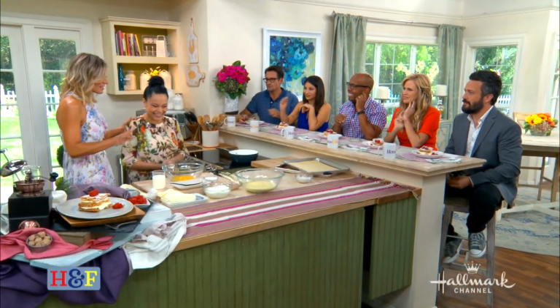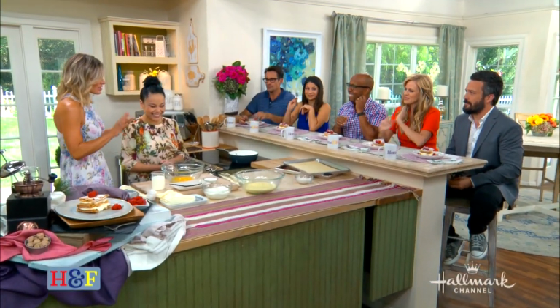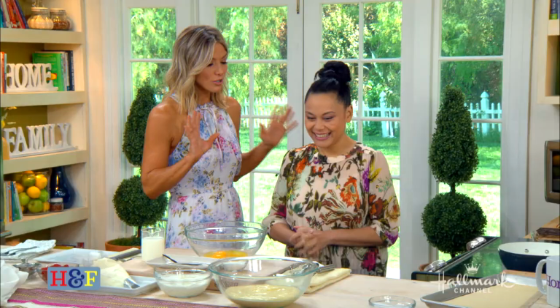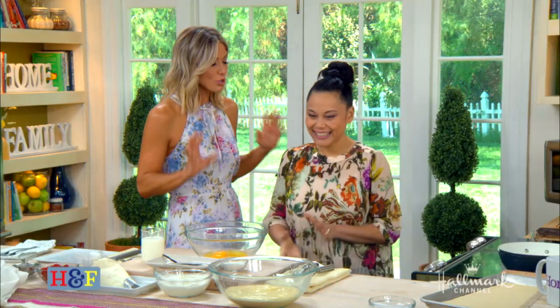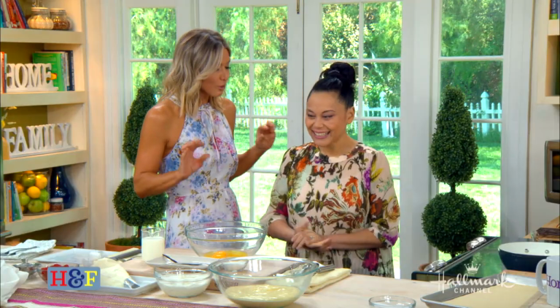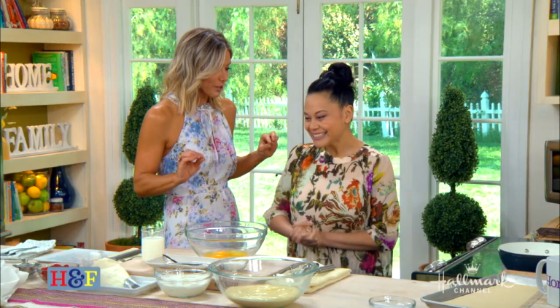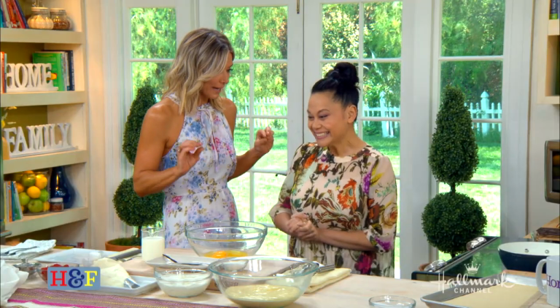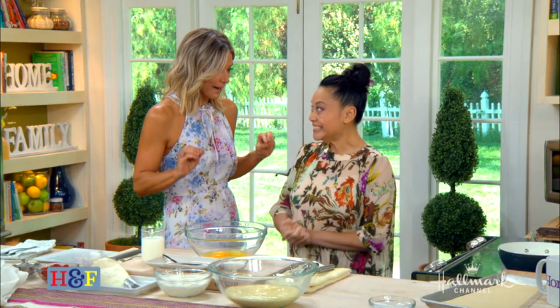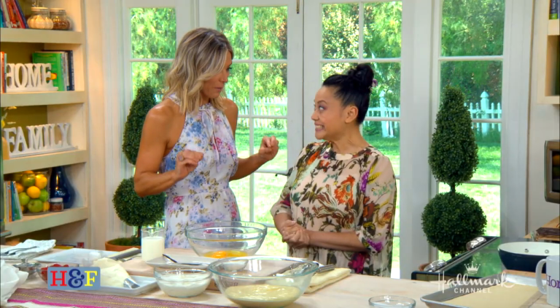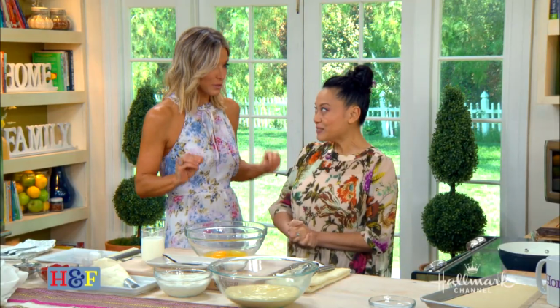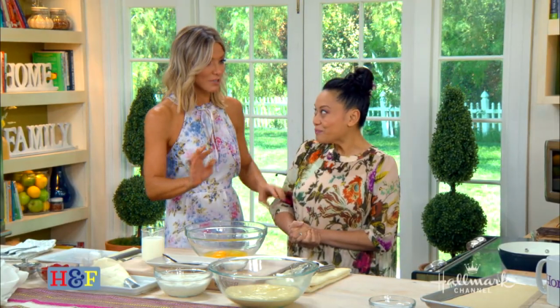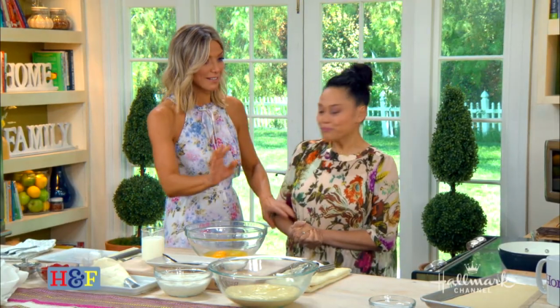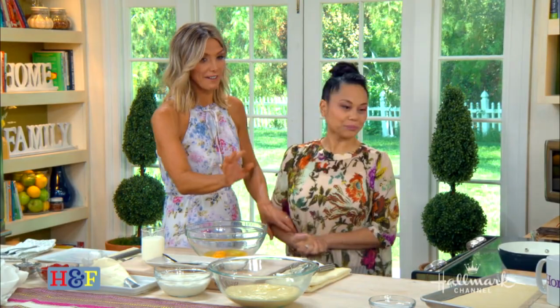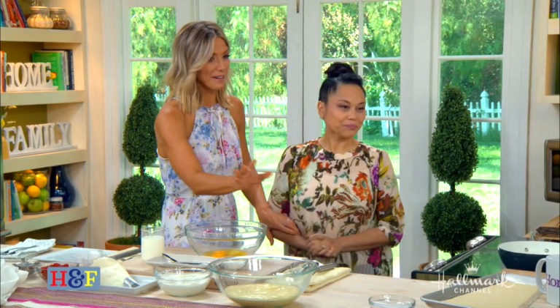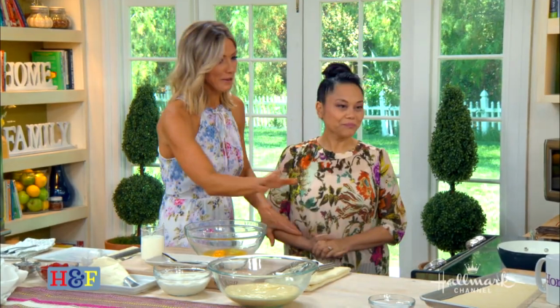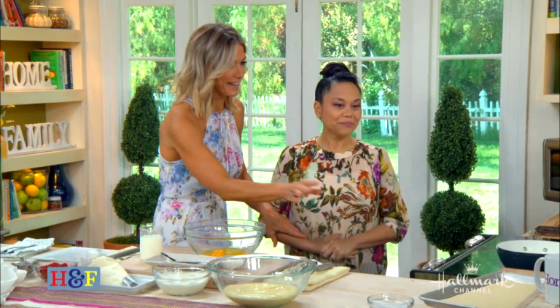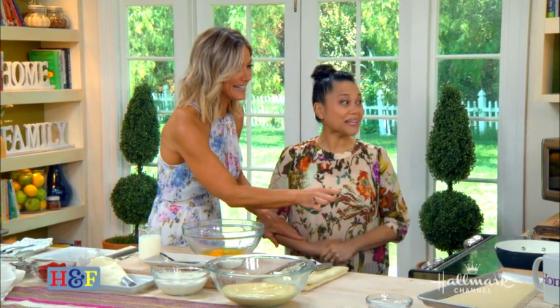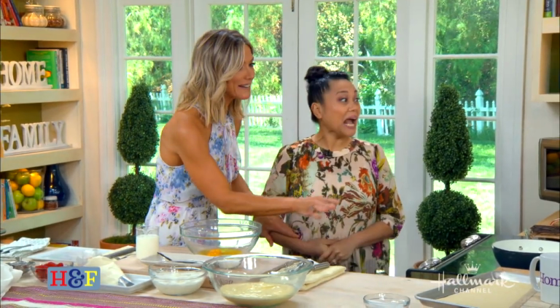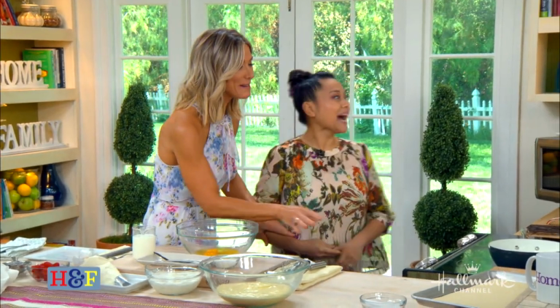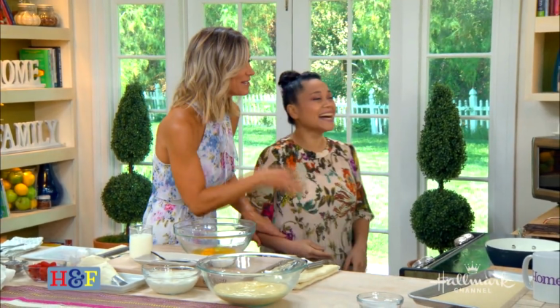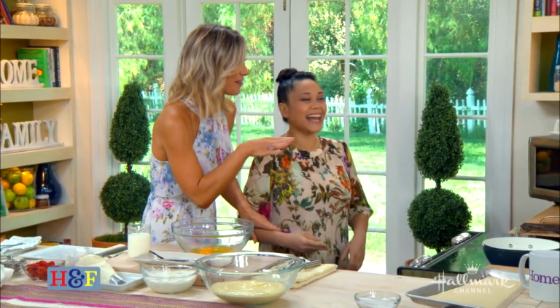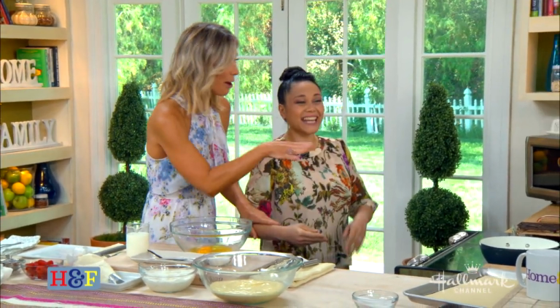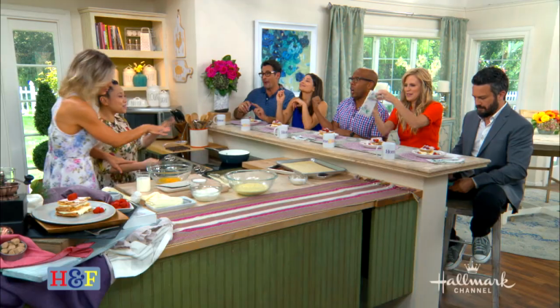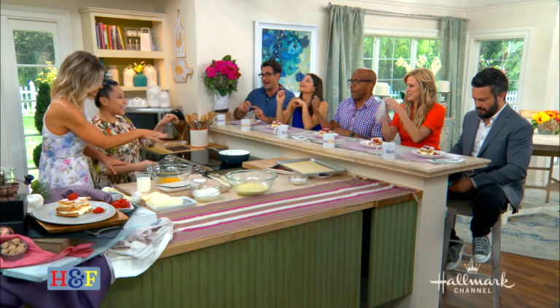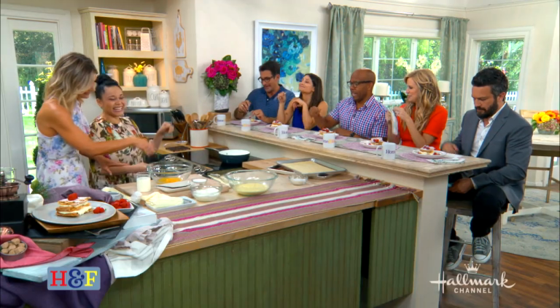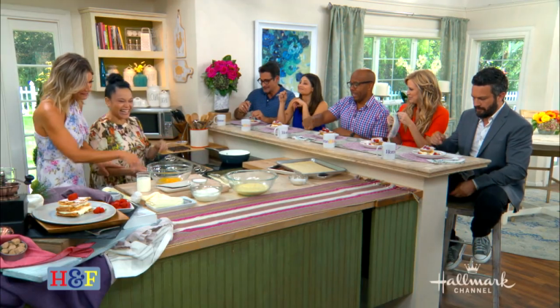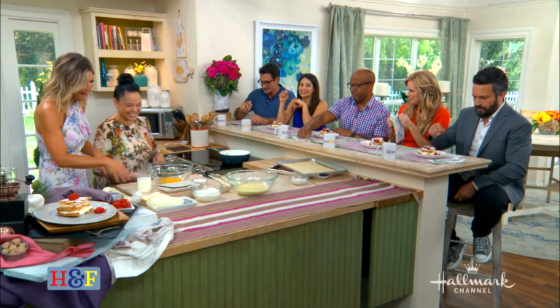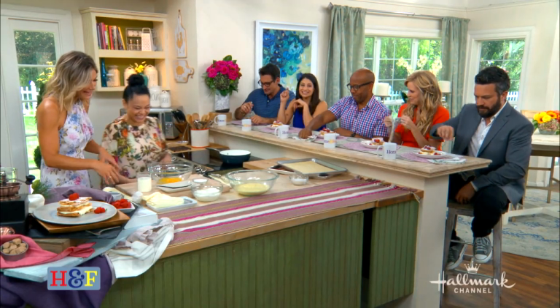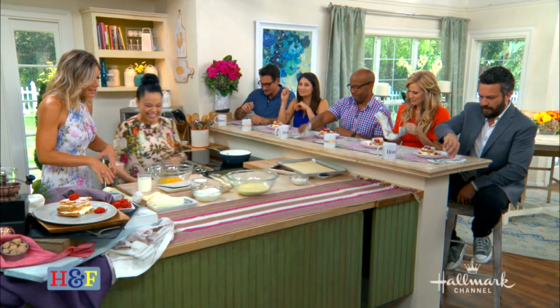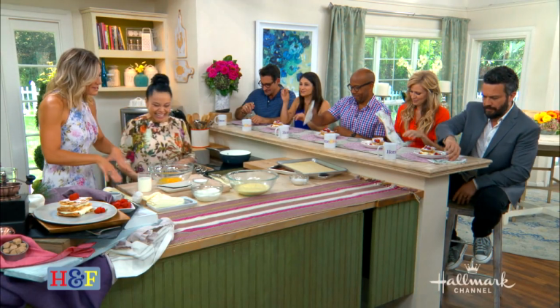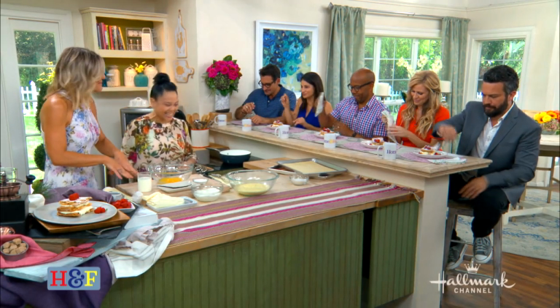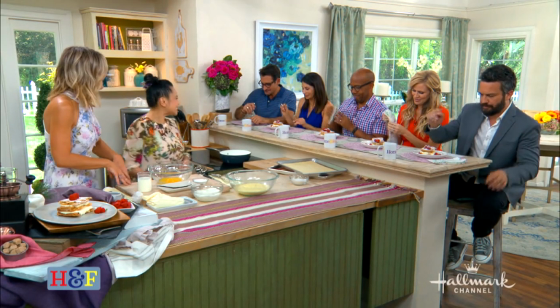This is so good, and I cannot wait, so I'm just going to let everybody go ahead. Thank you. It smells too good.